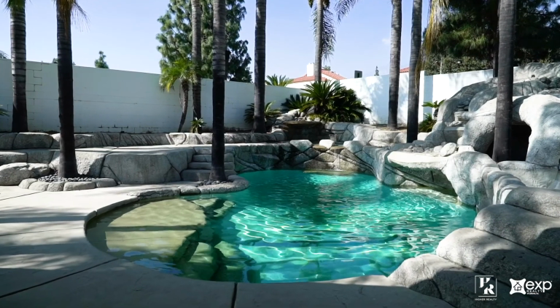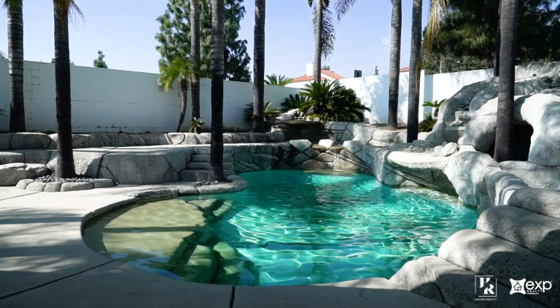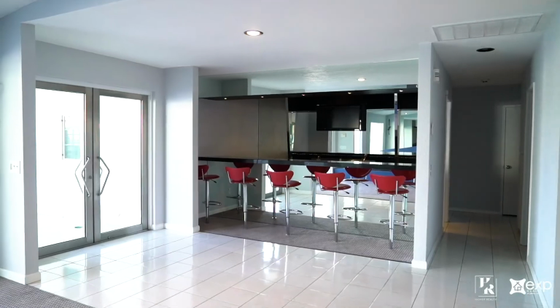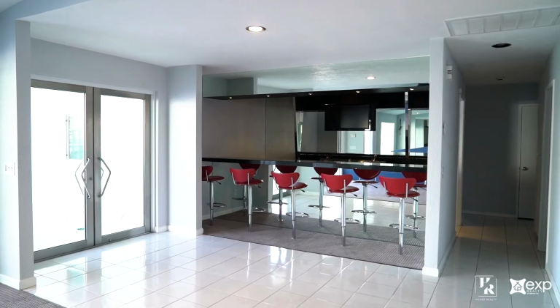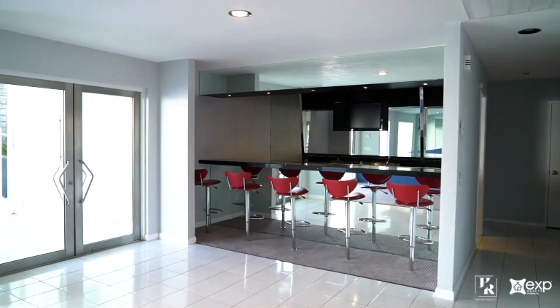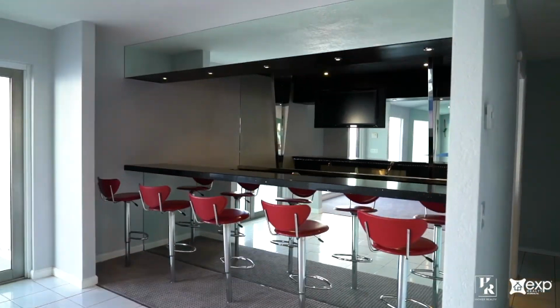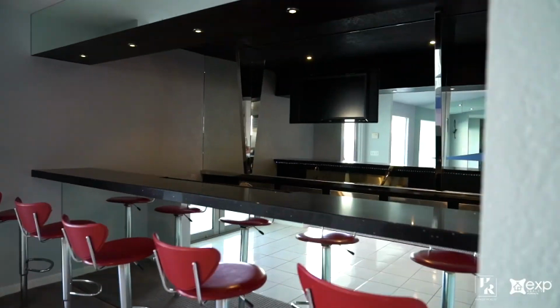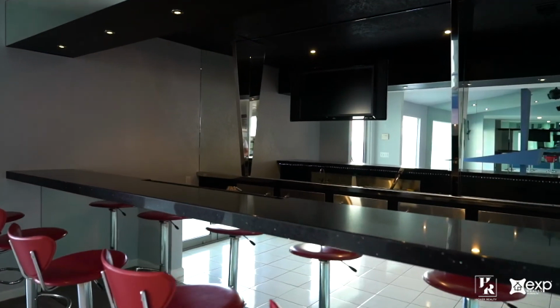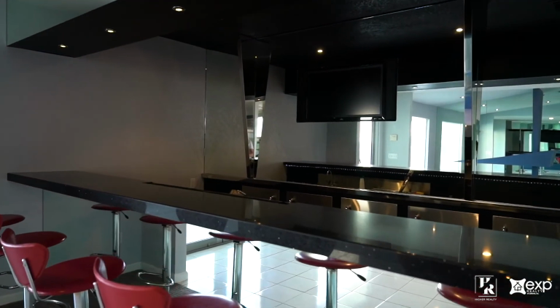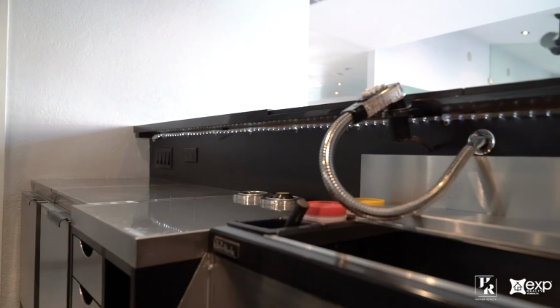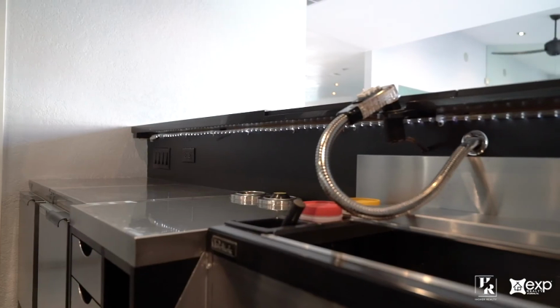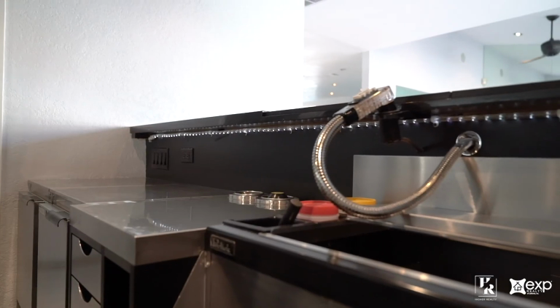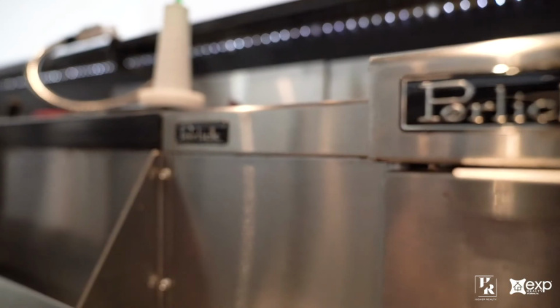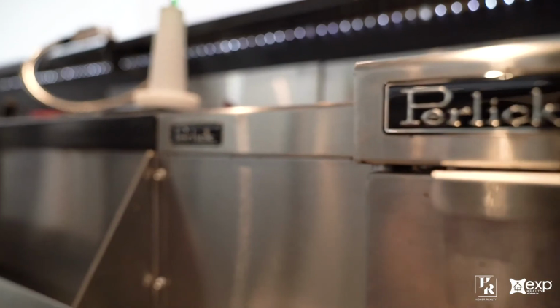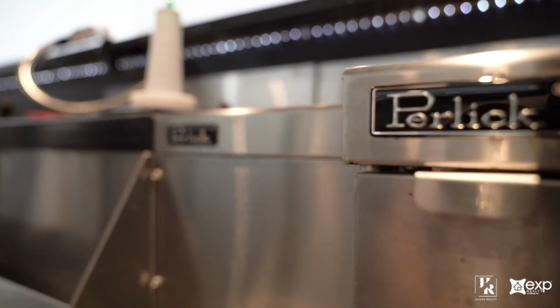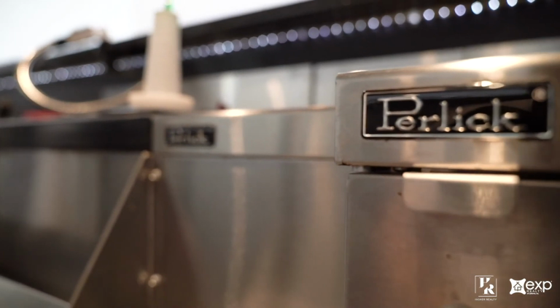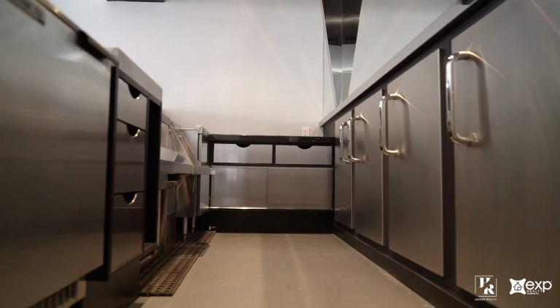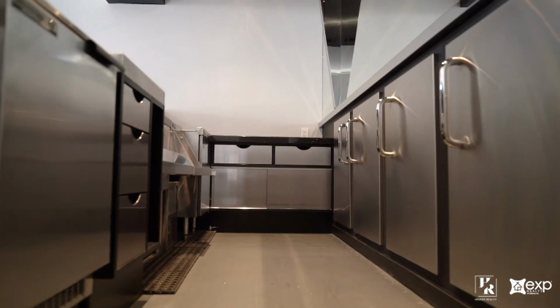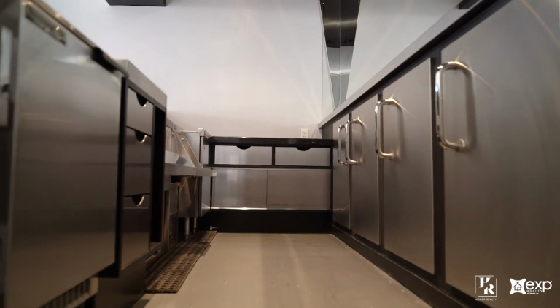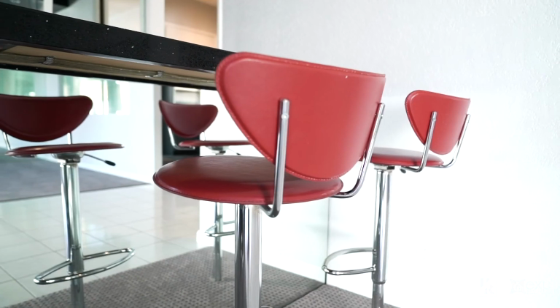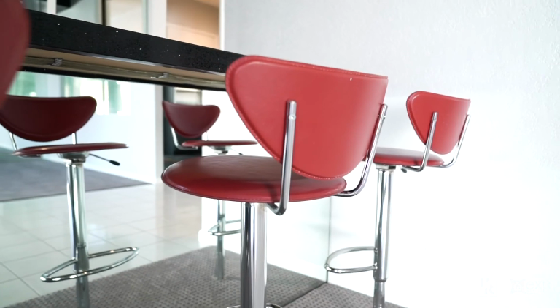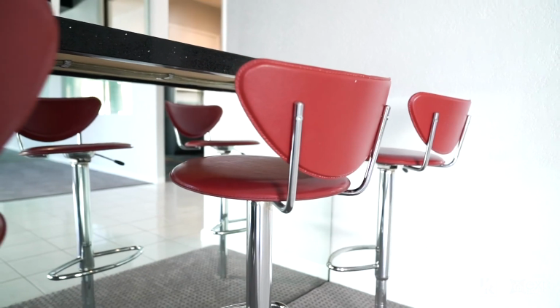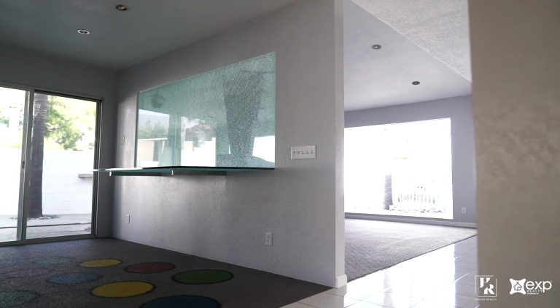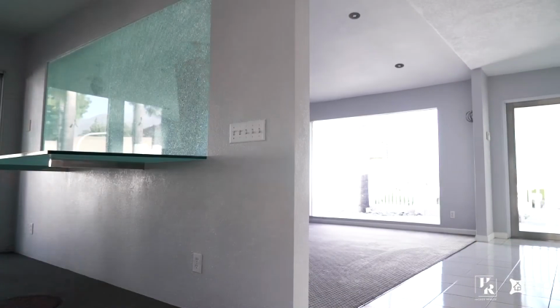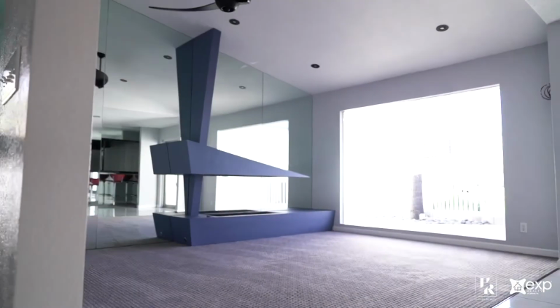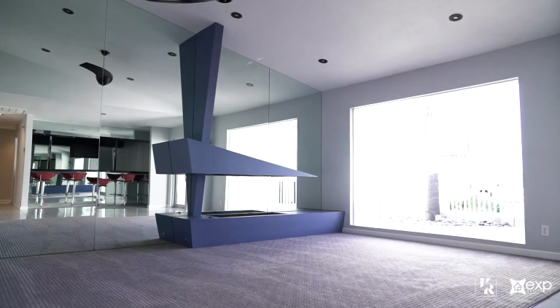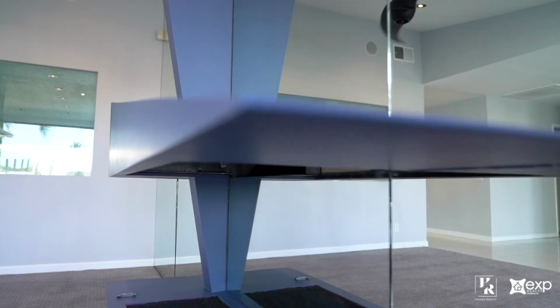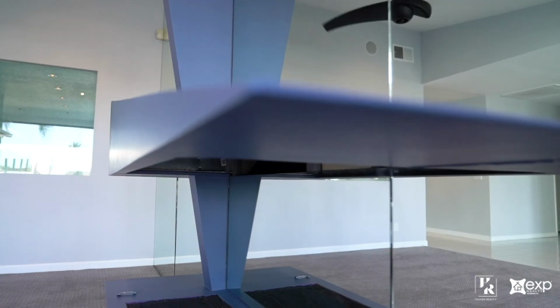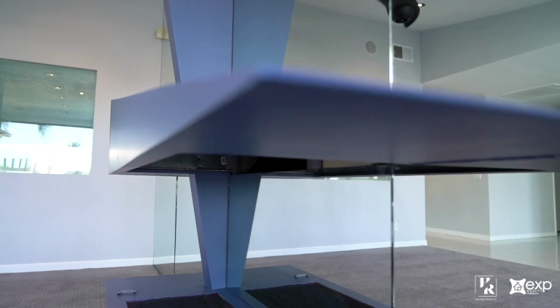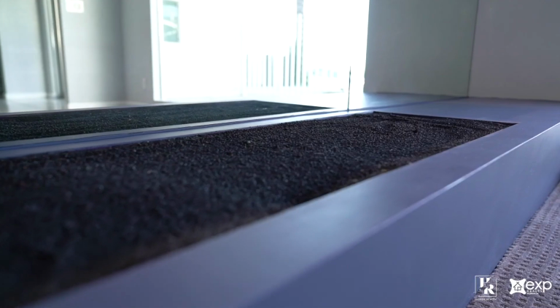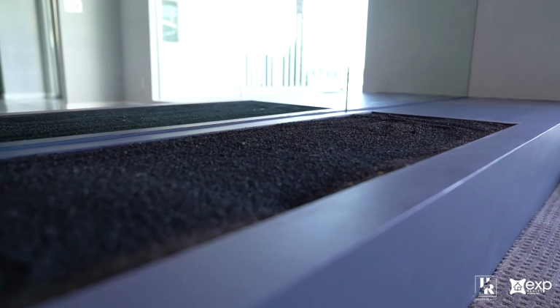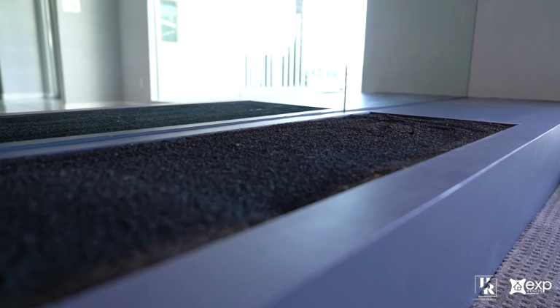Double glass doors lead you into a spacious living room with a full restaurant bar, standalone fireplace, and a floor-to-ceiling window.